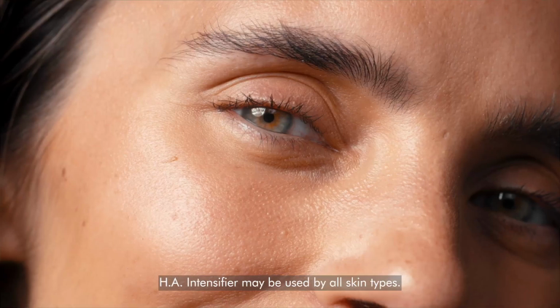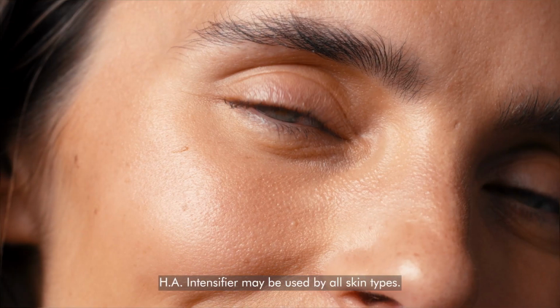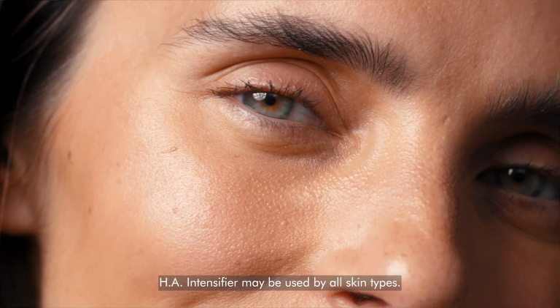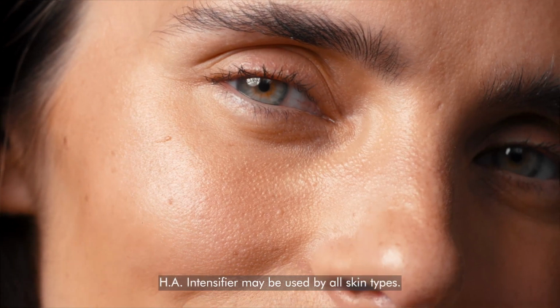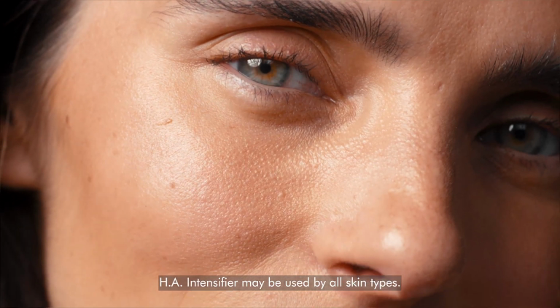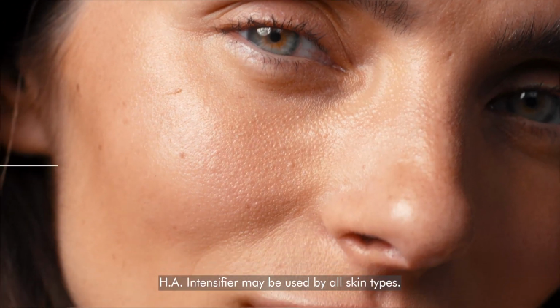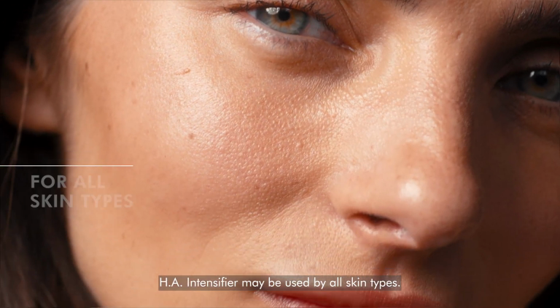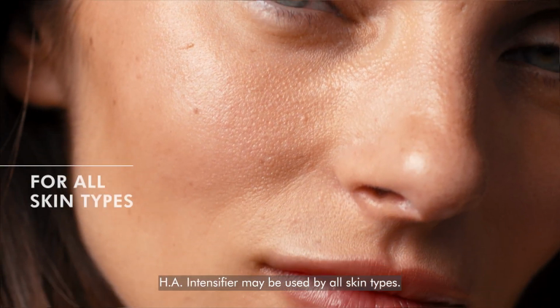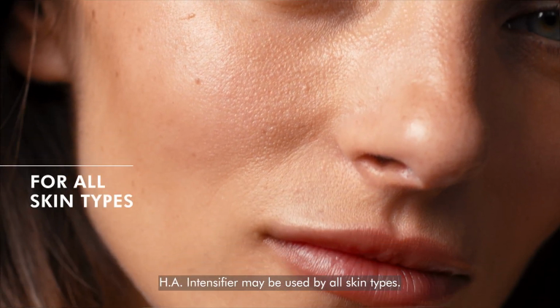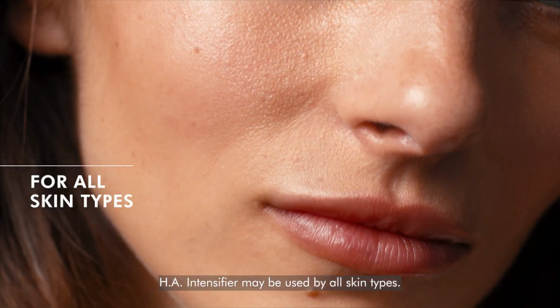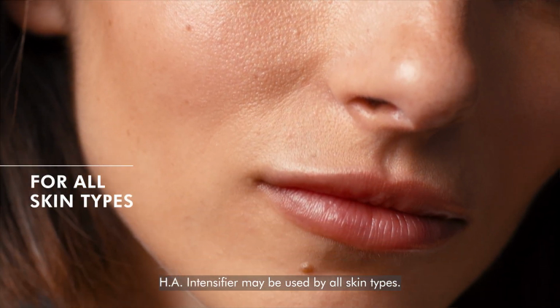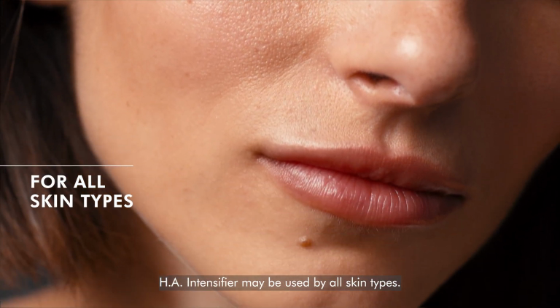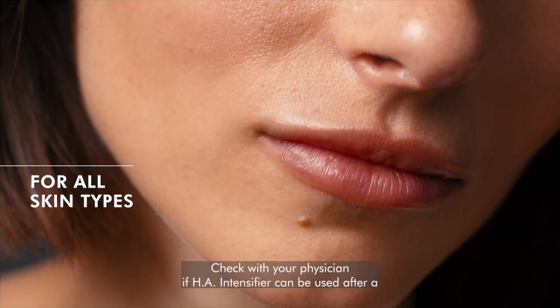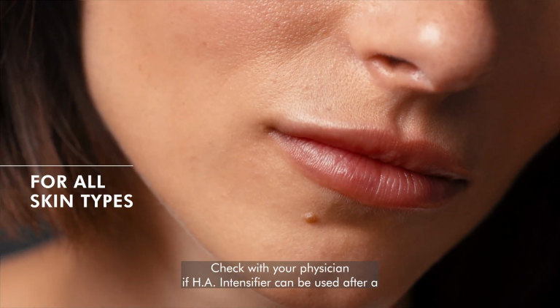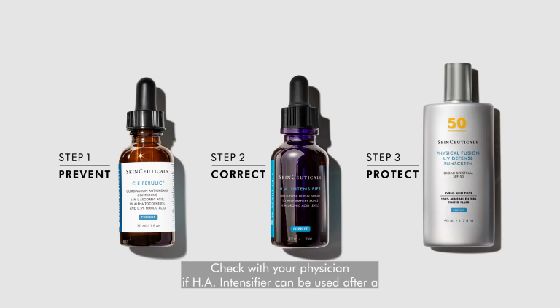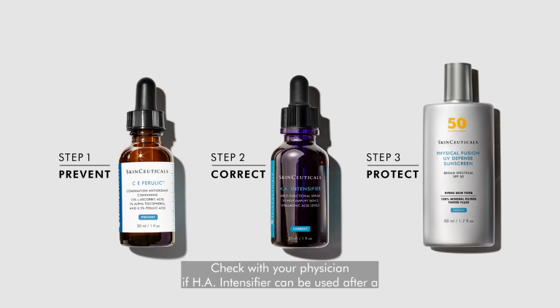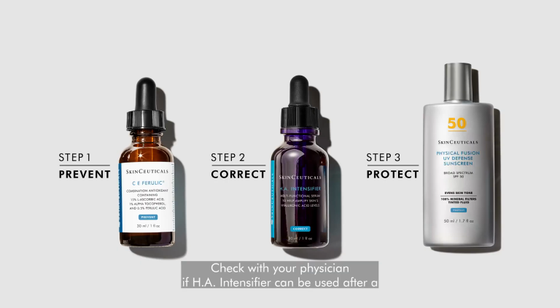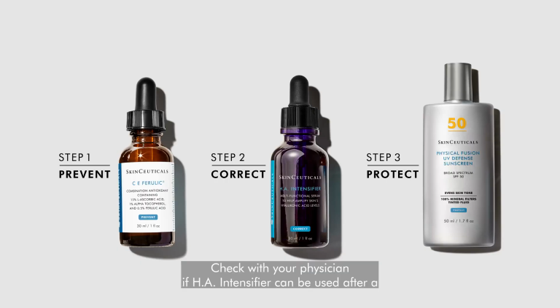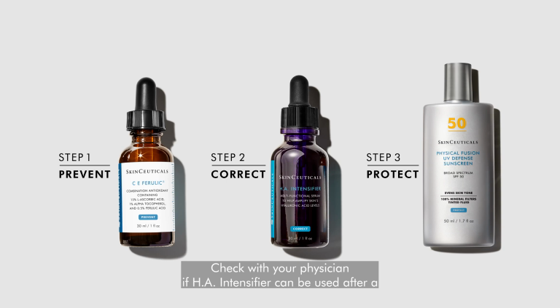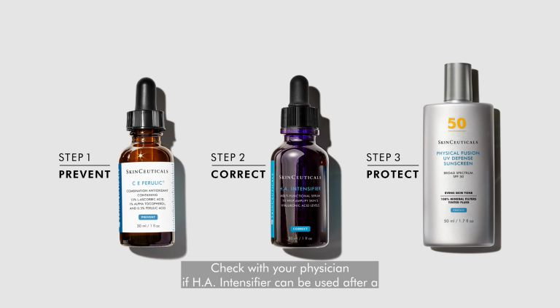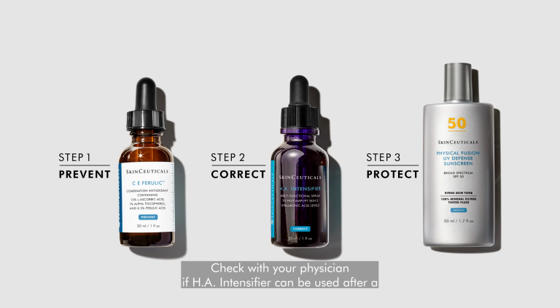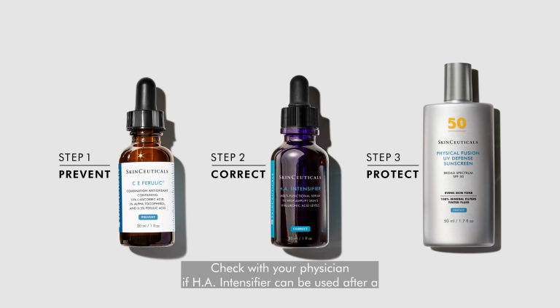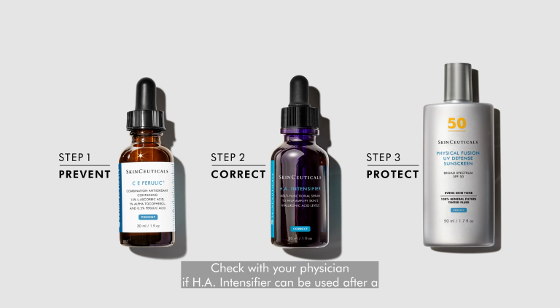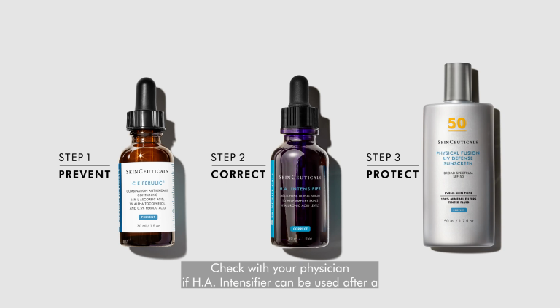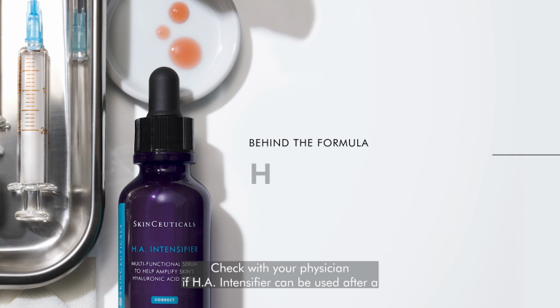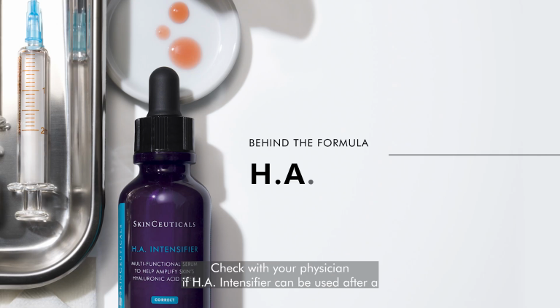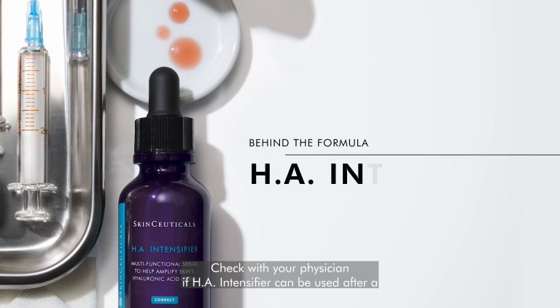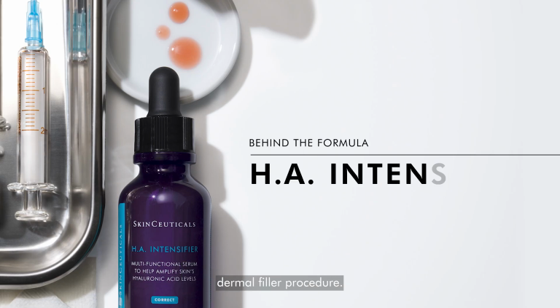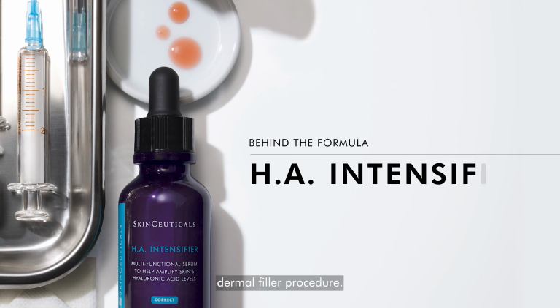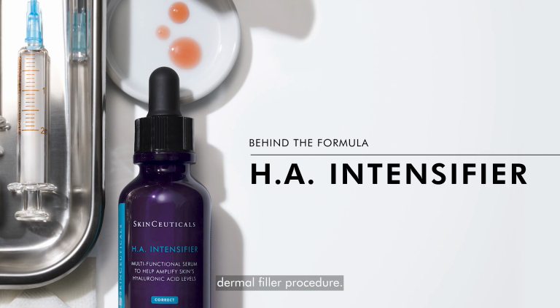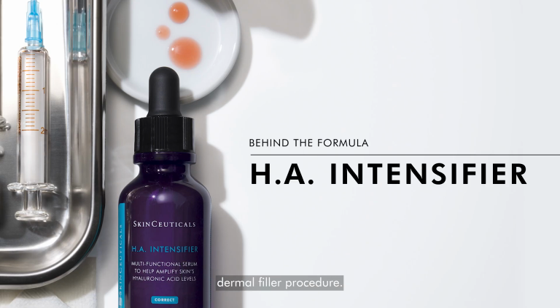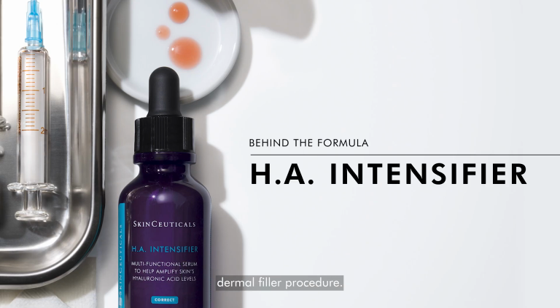HA Intensifier may be used by all skin types. Check with your physician if HA Intensifier can be used after a dermal filler procedure.